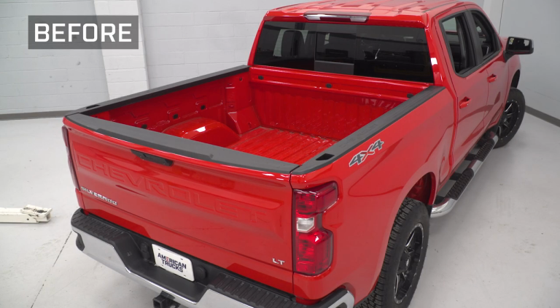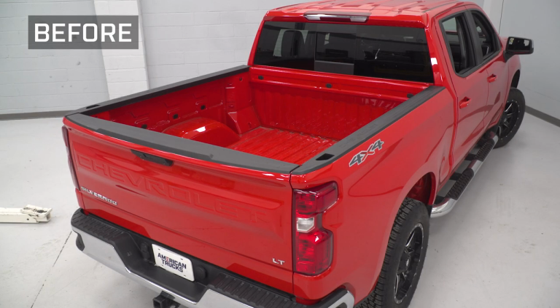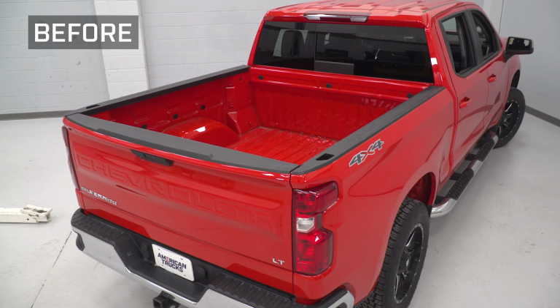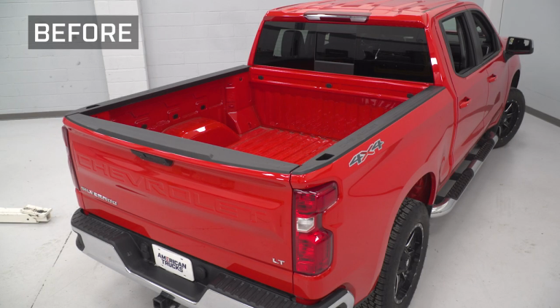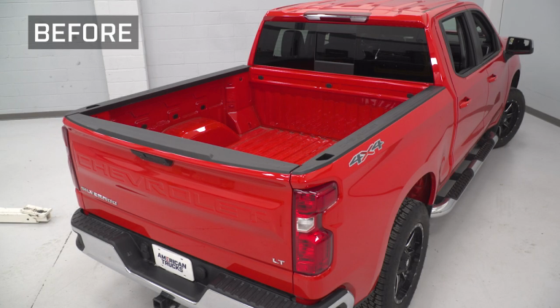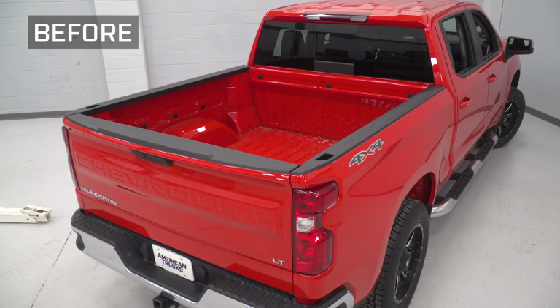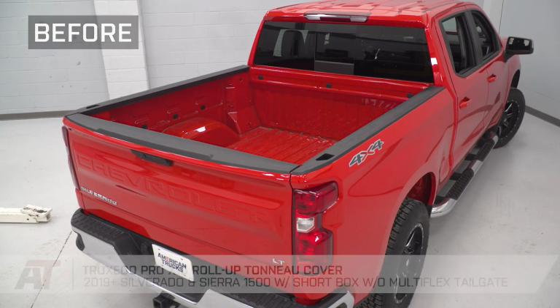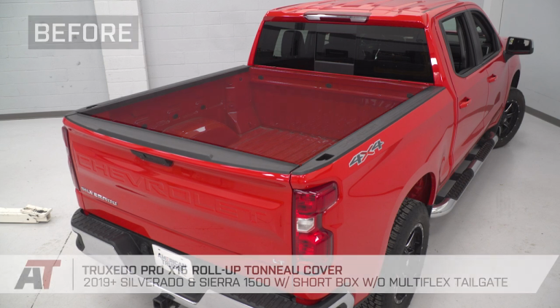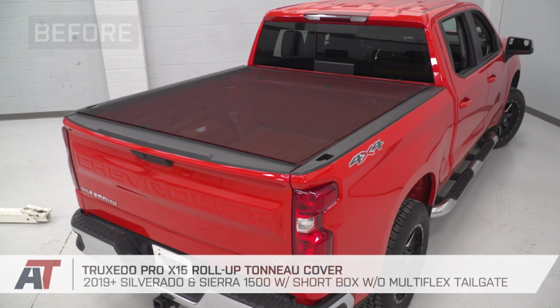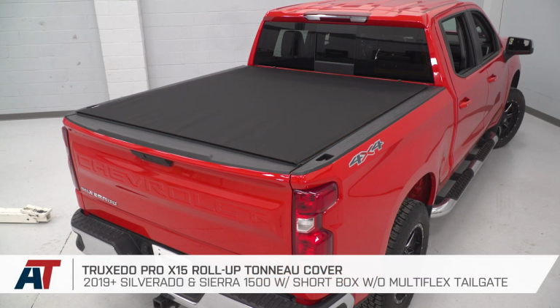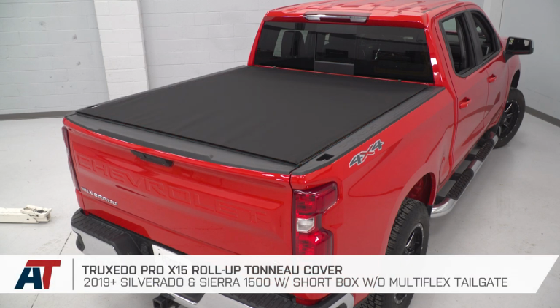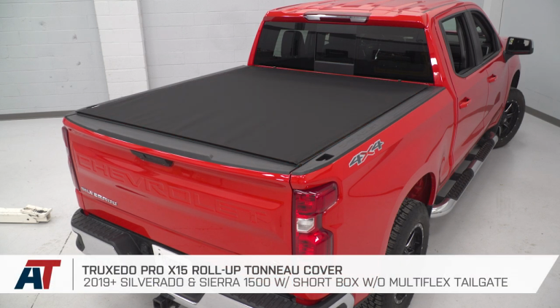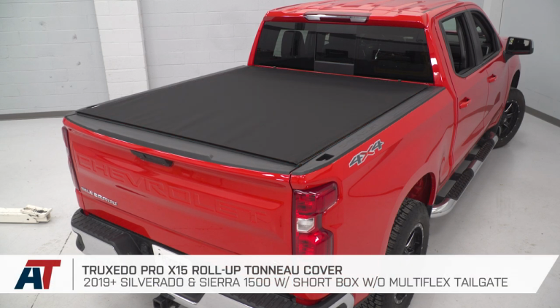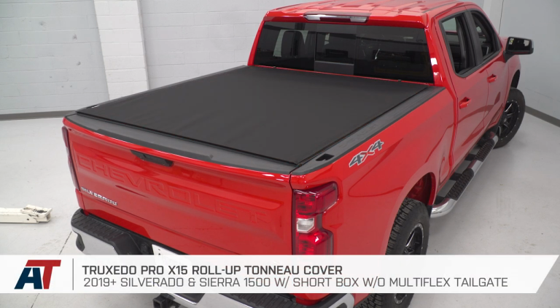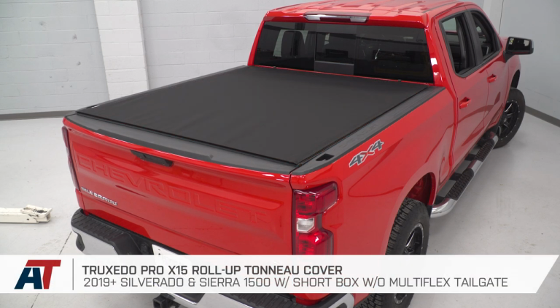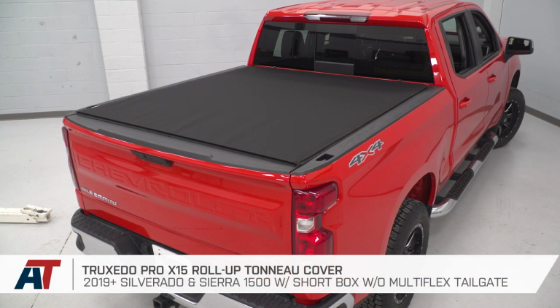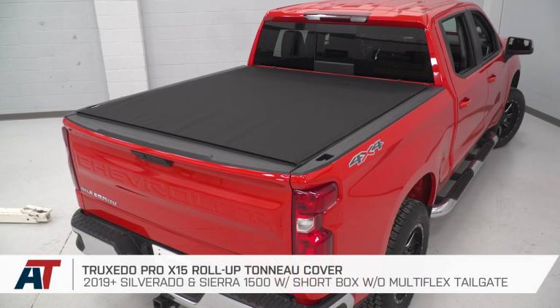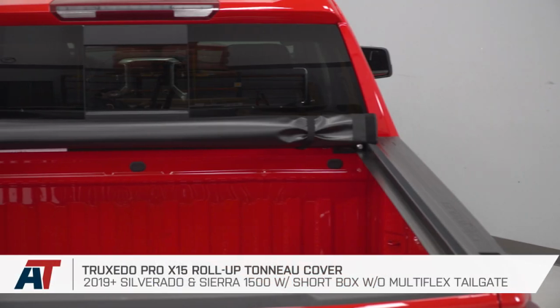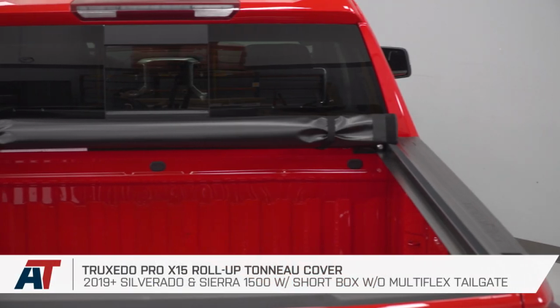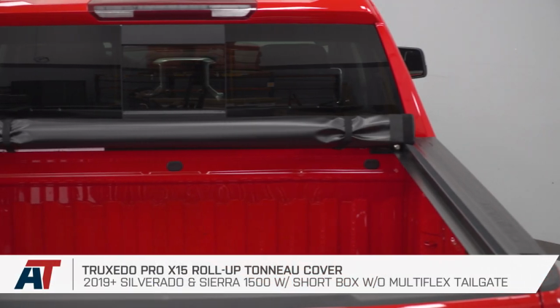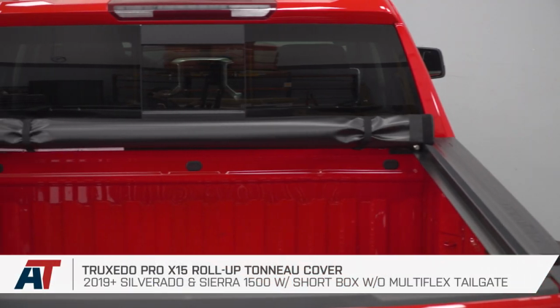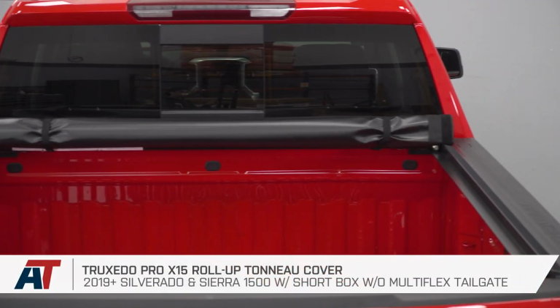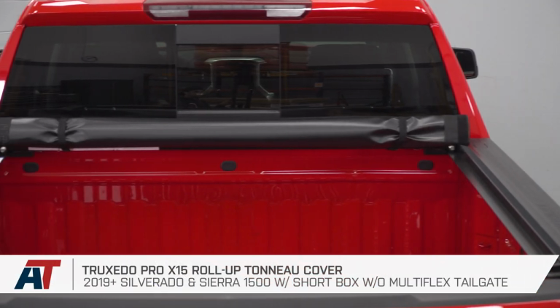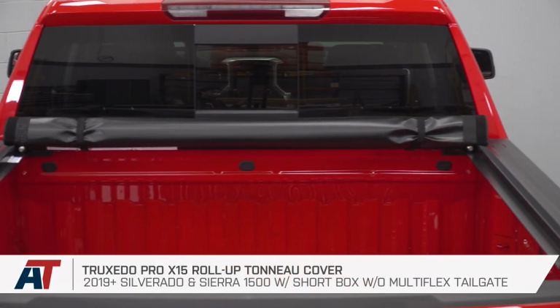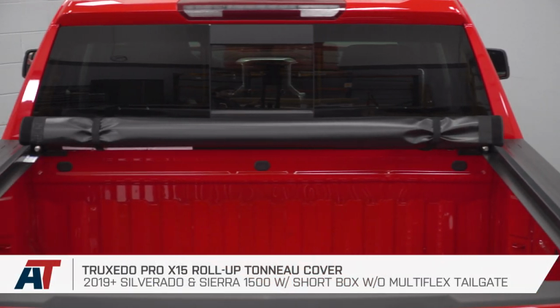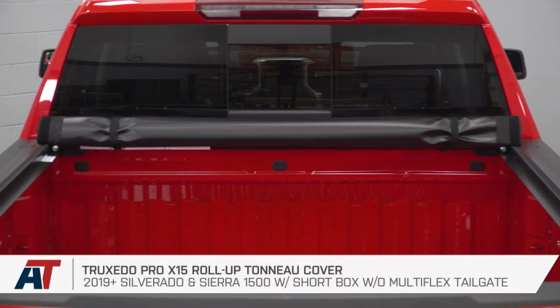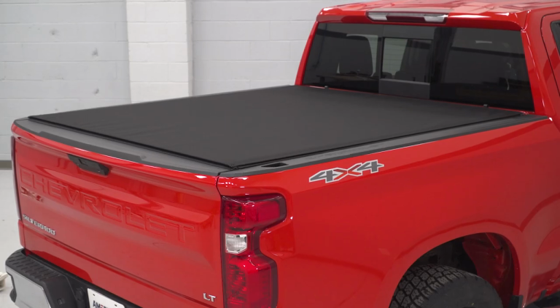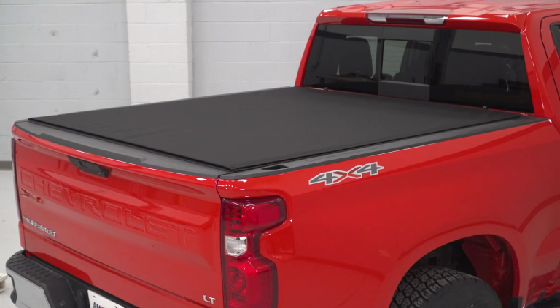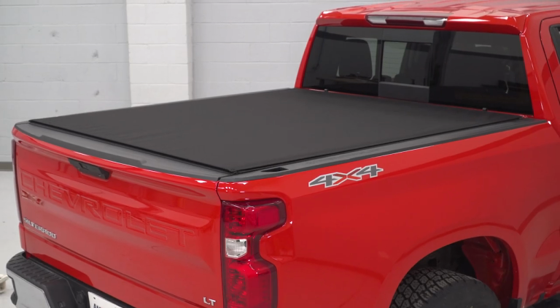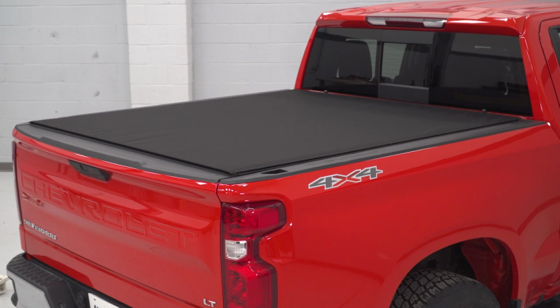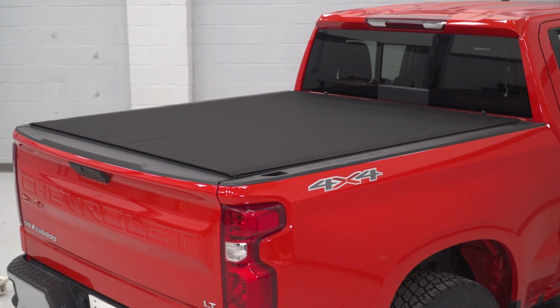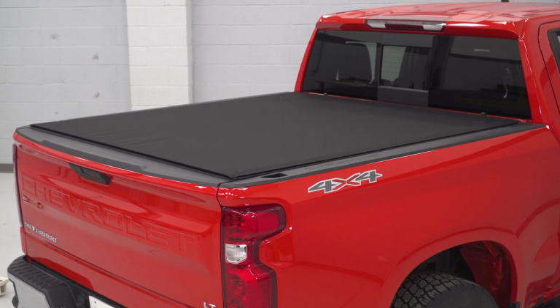That is going to do it for the review and install of this tonneau cover. And remember, for all things Silverado, keep it at americantrucks.com.